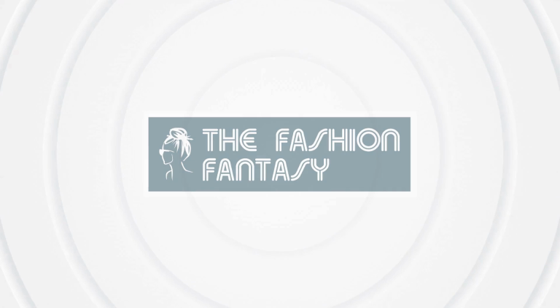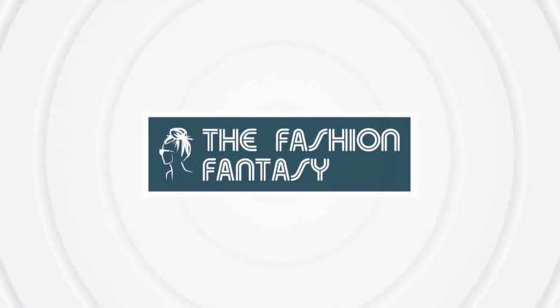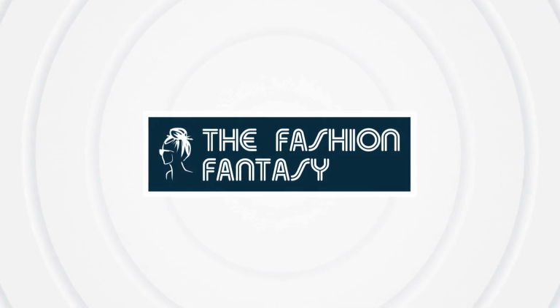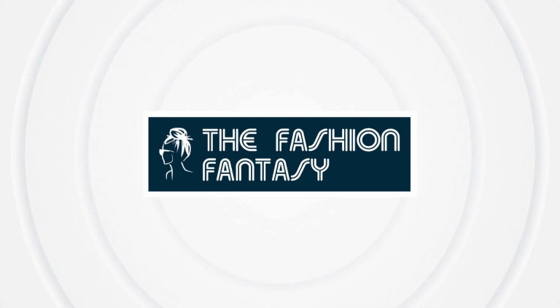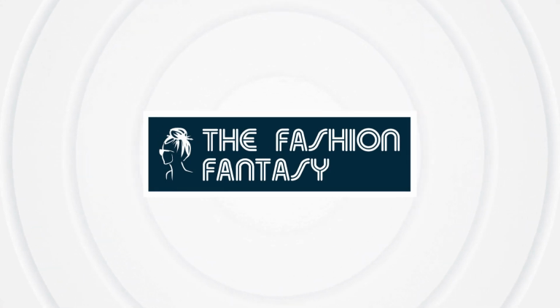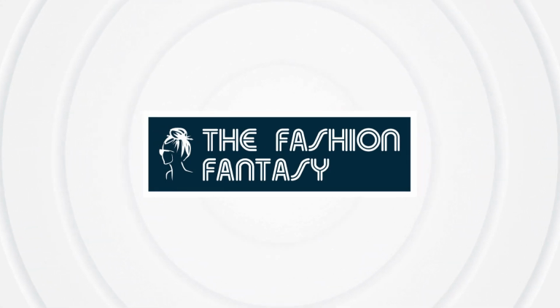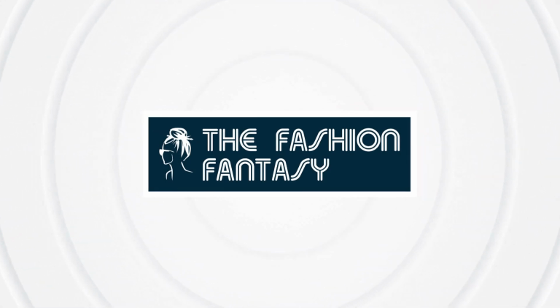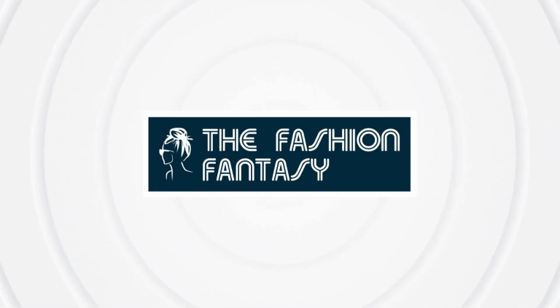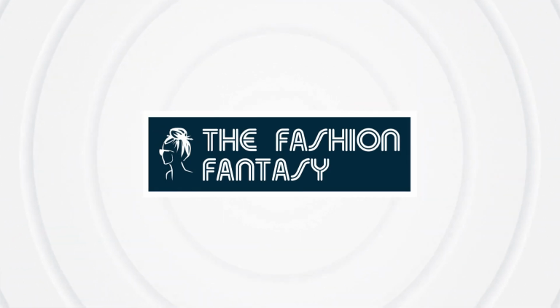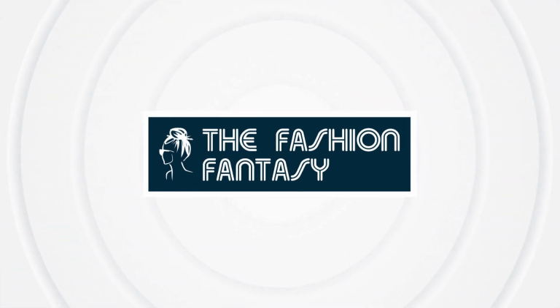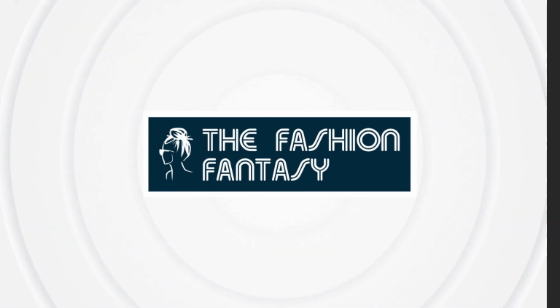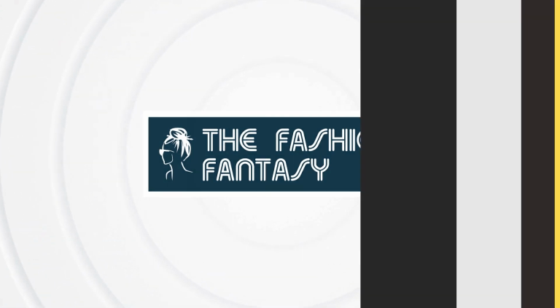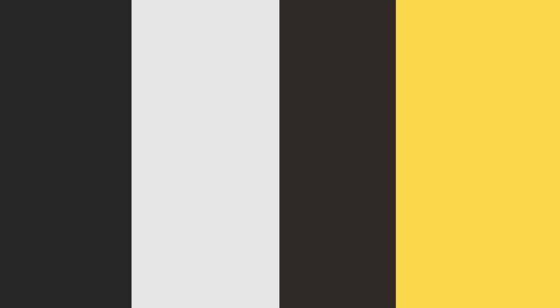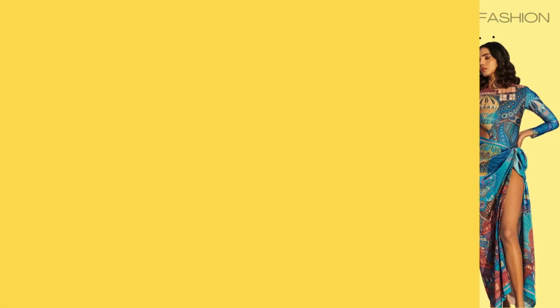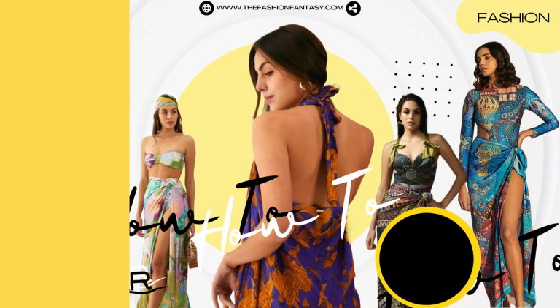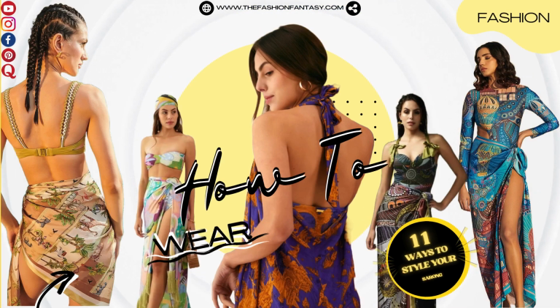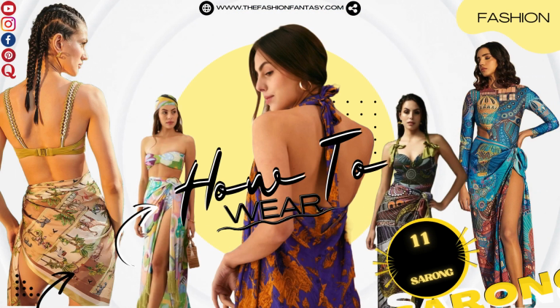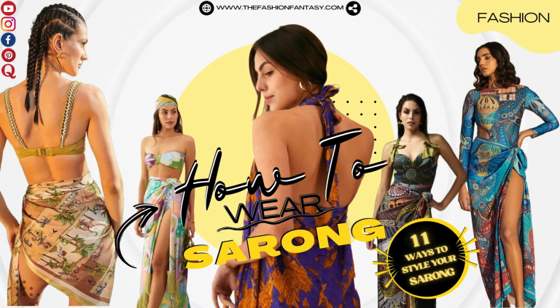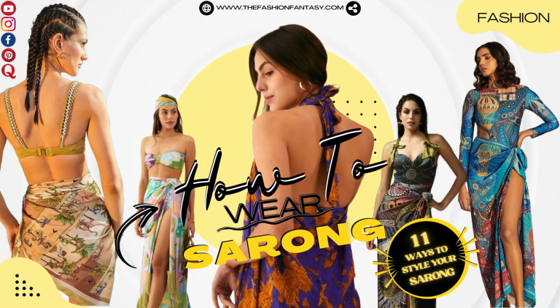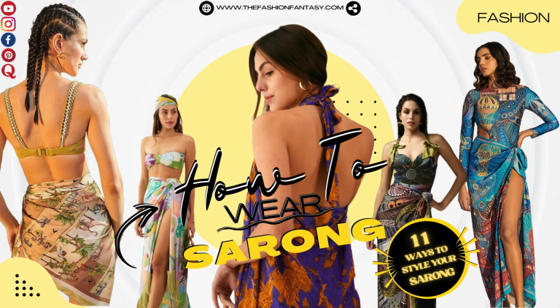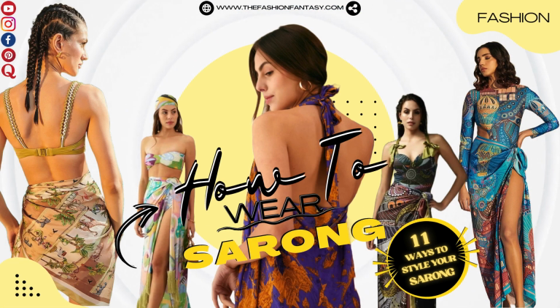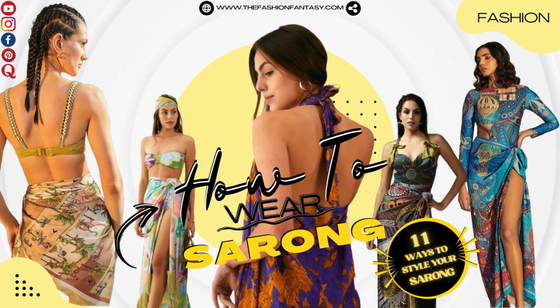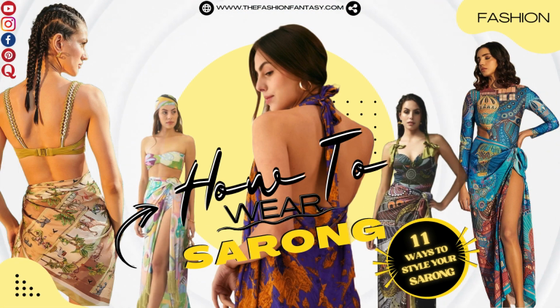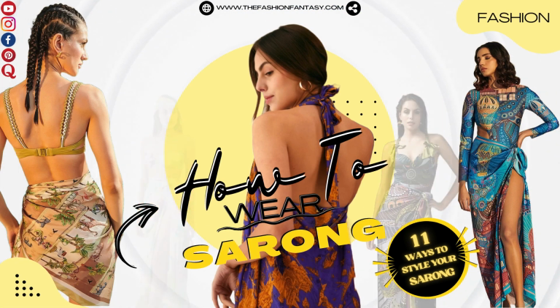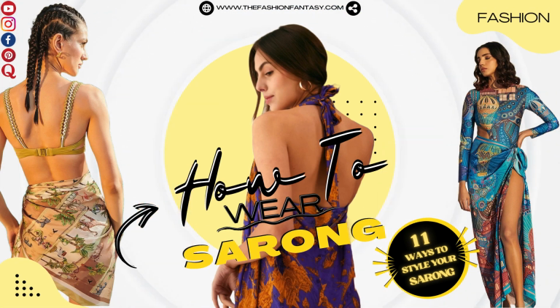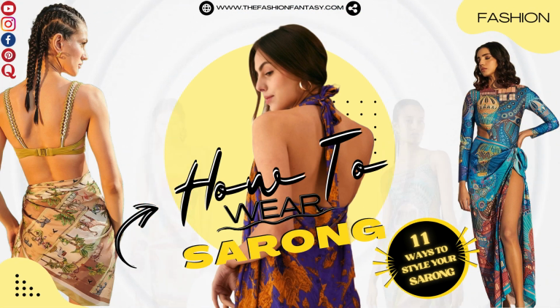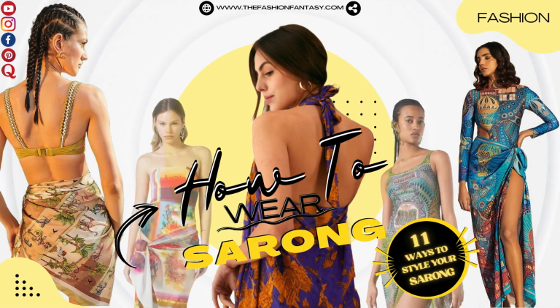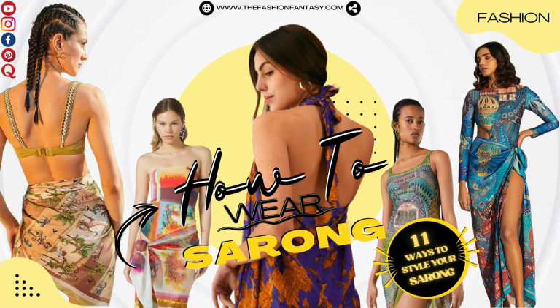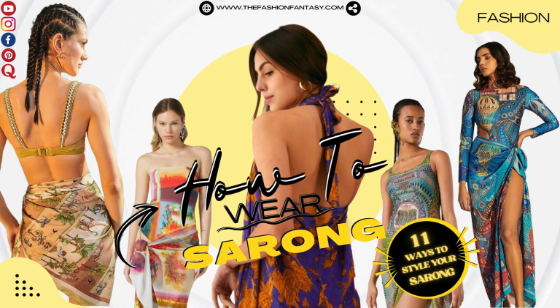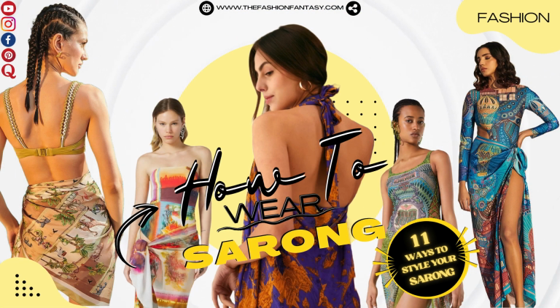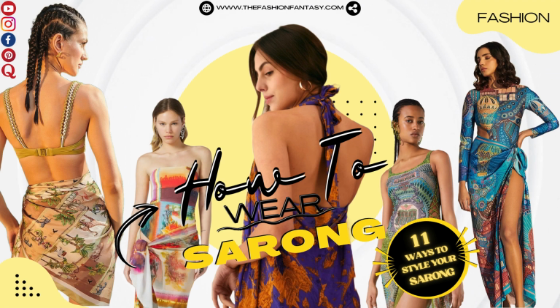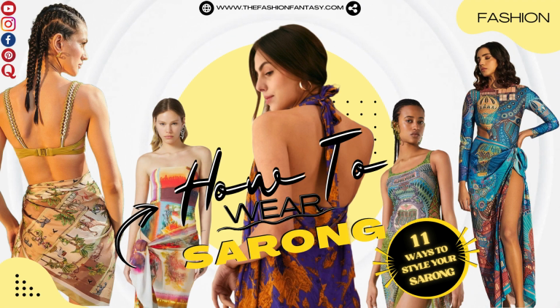Welcome to the Fashion Fantasy channel. Master these 11 sarong styles and add flair to your wardrobe.